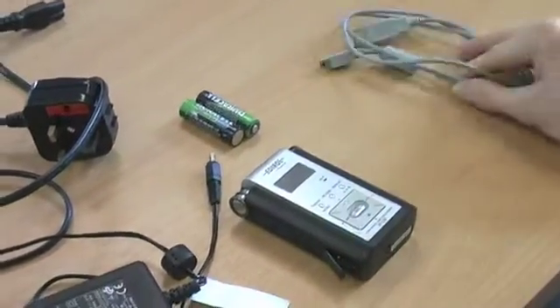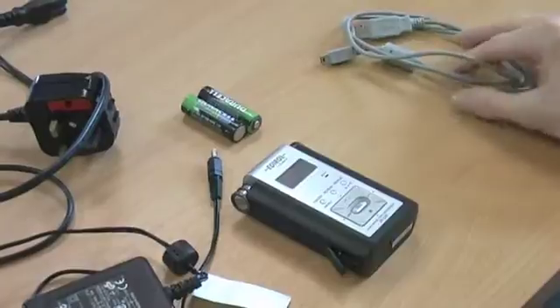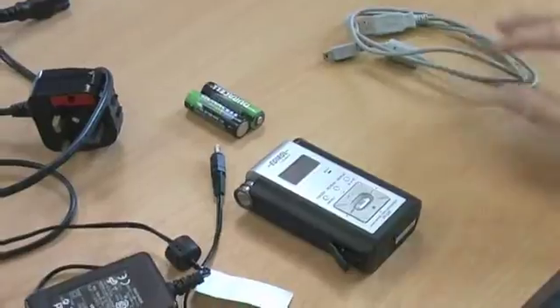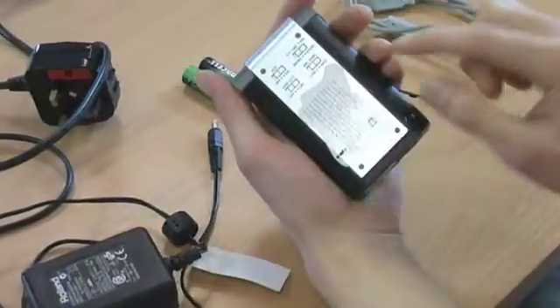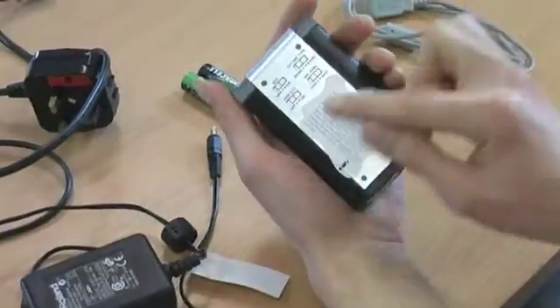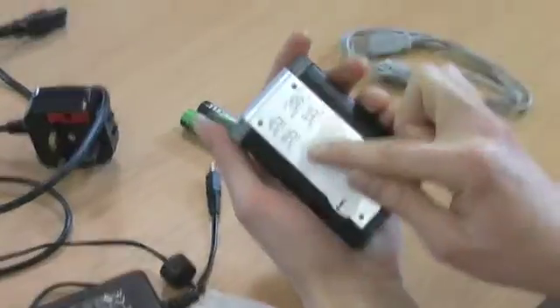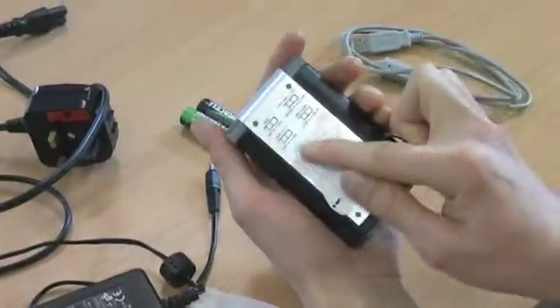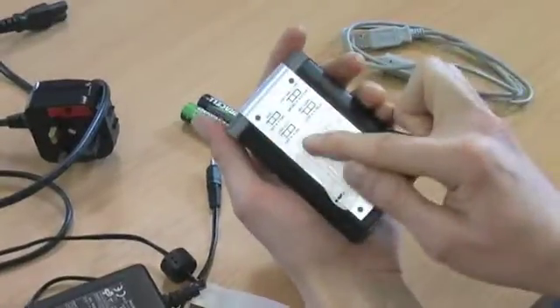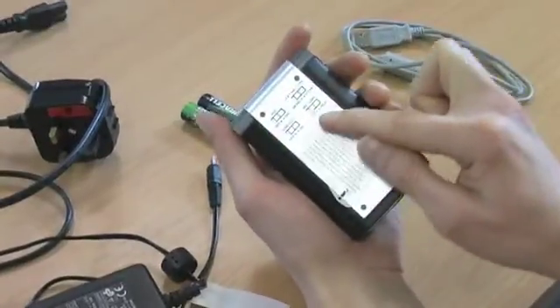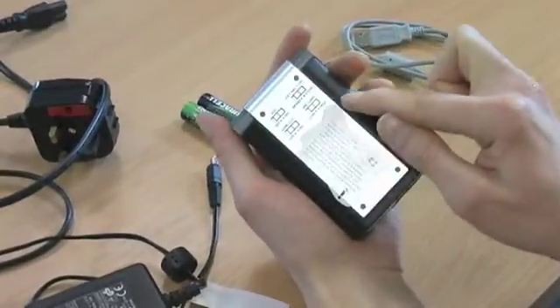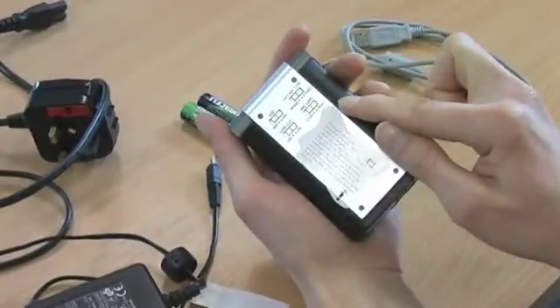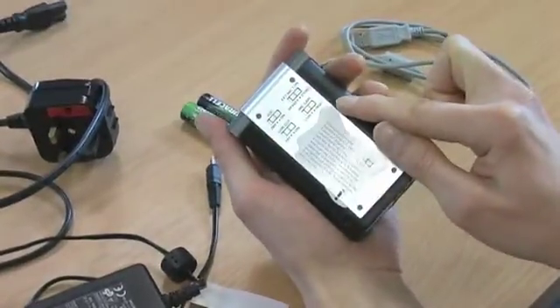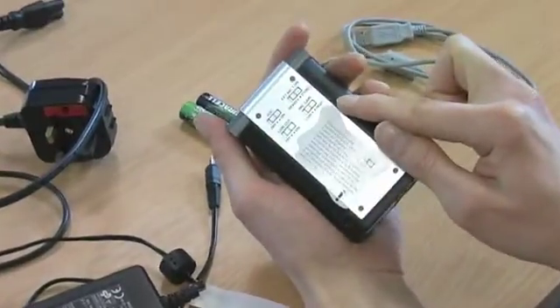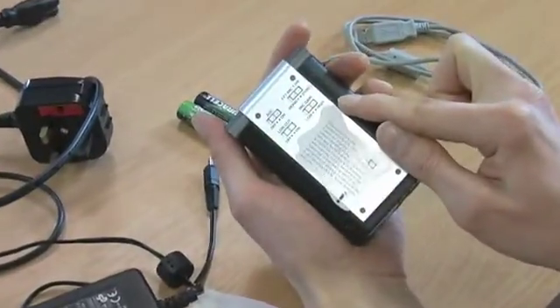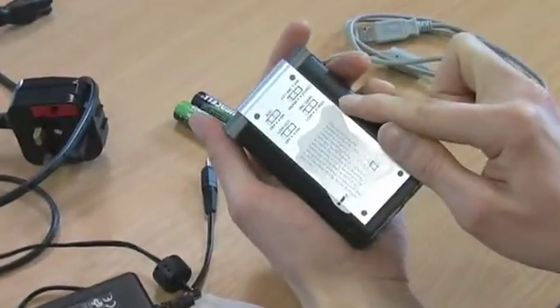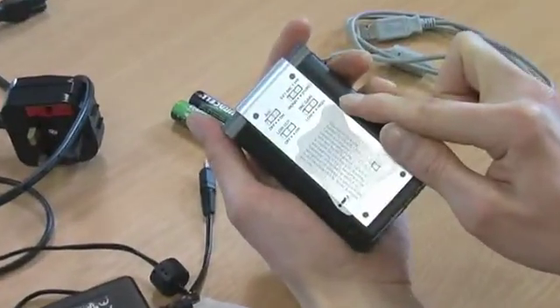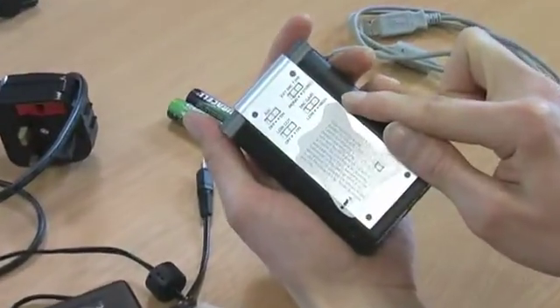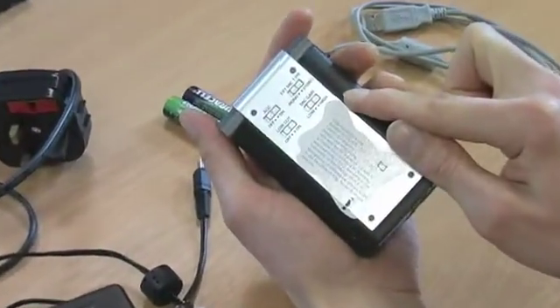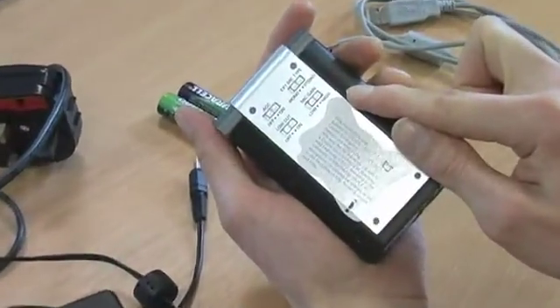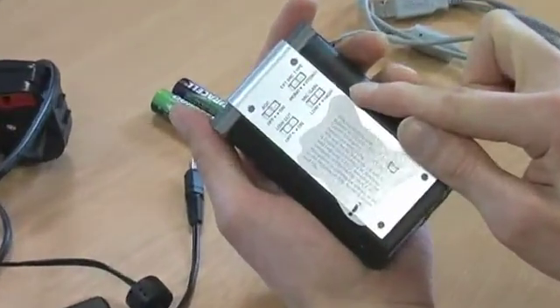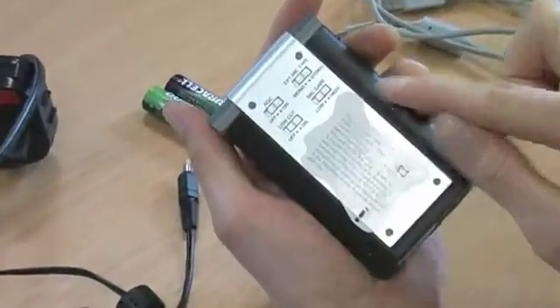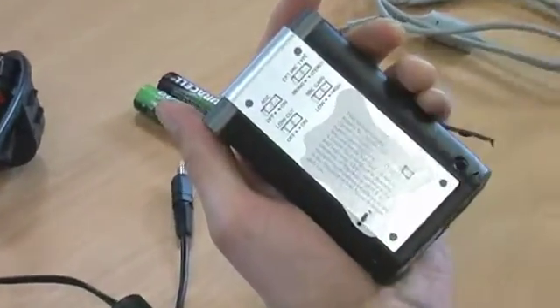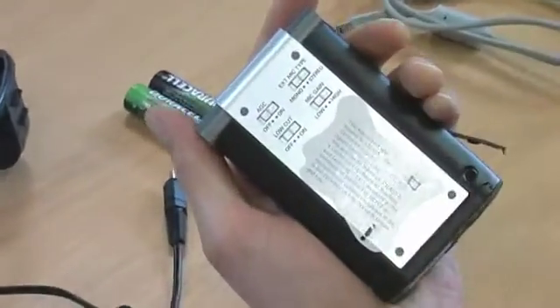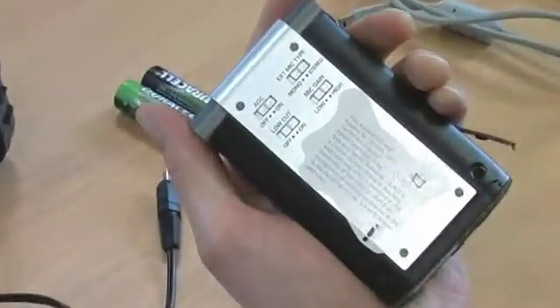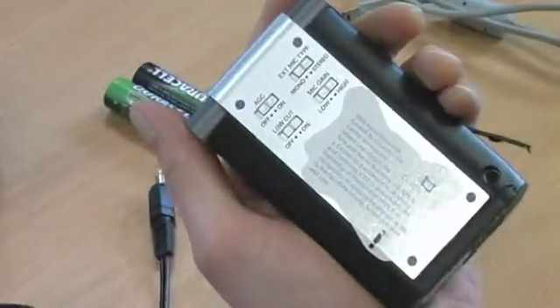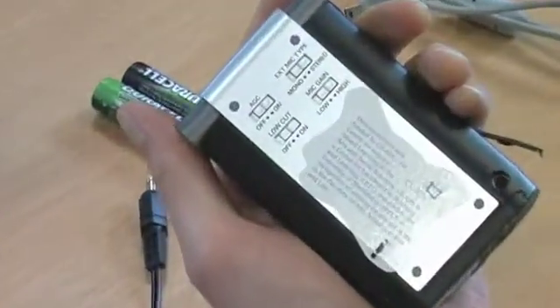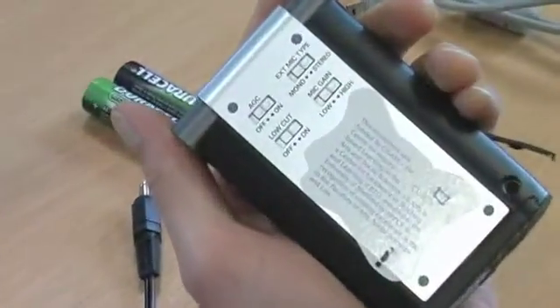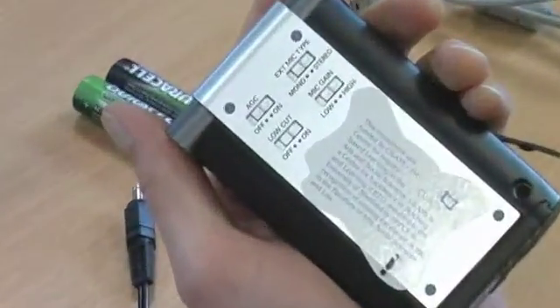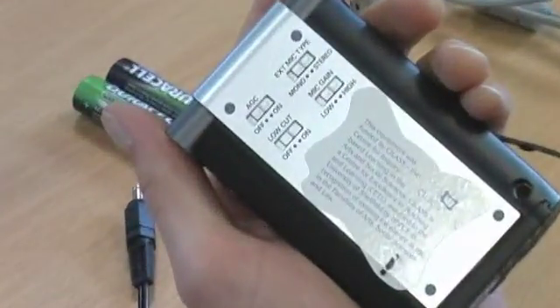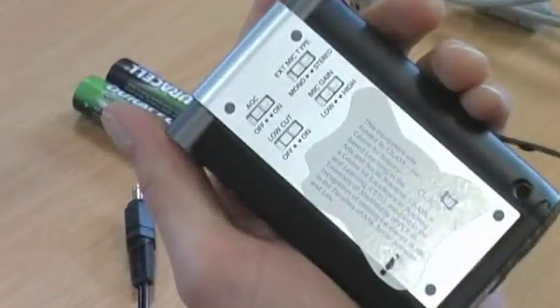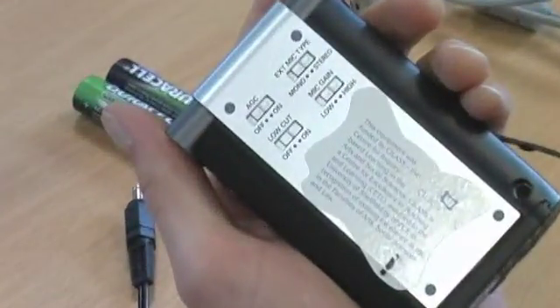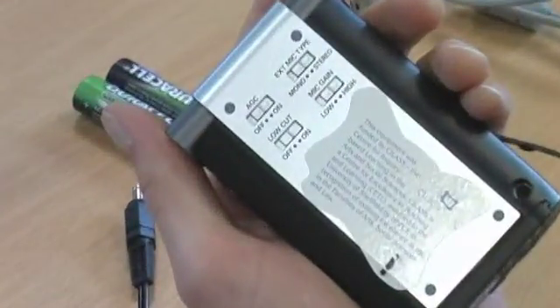Before you turn on the Edirol recorder, ensure all the settings on the back are positioned to the right like so.